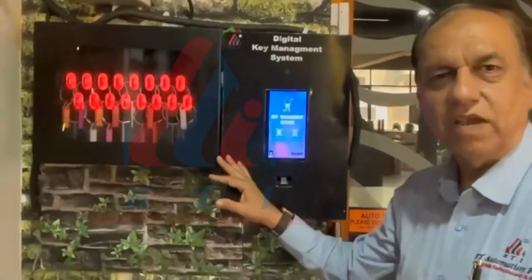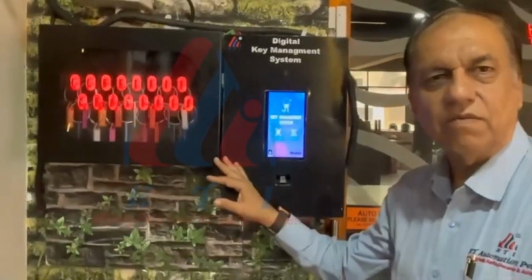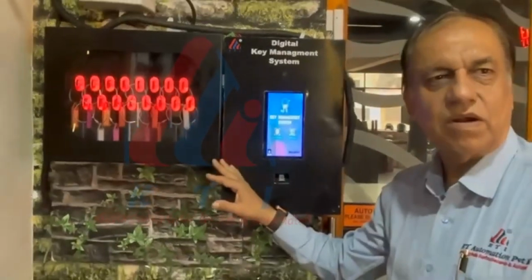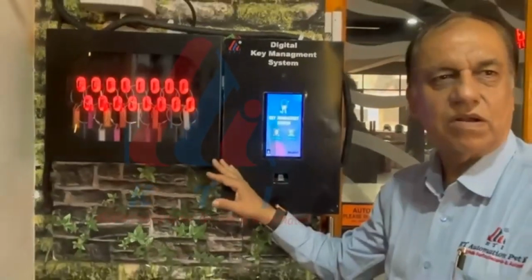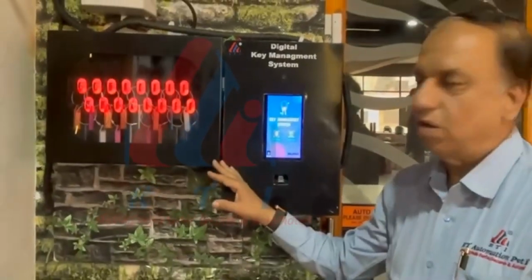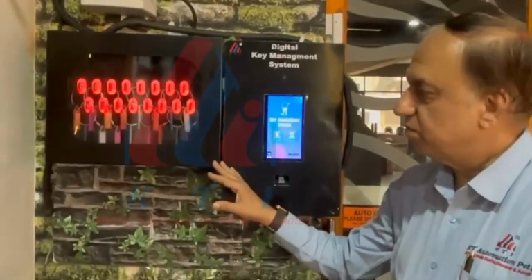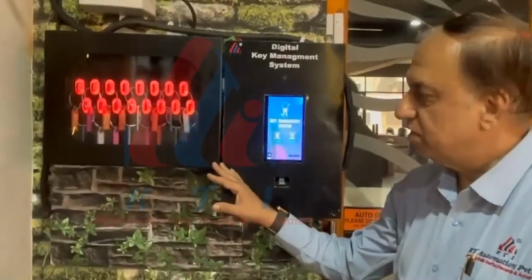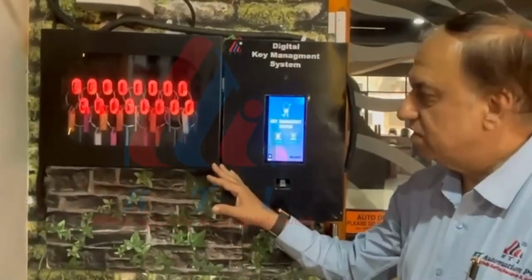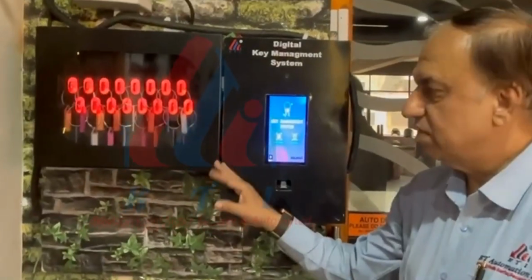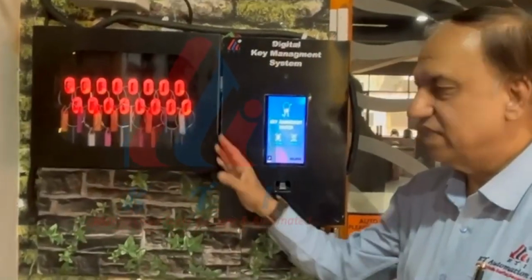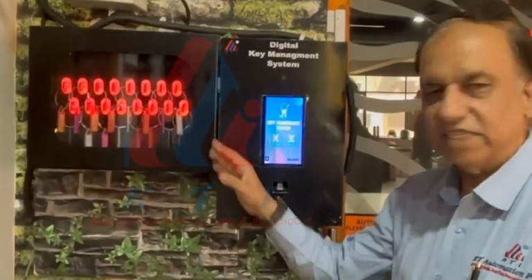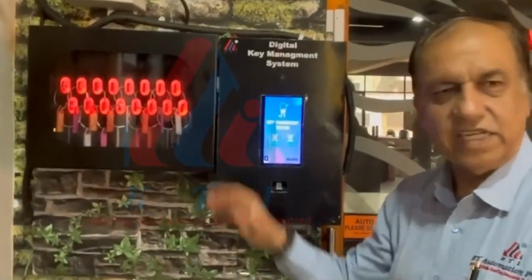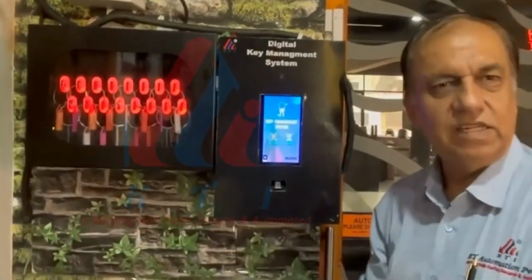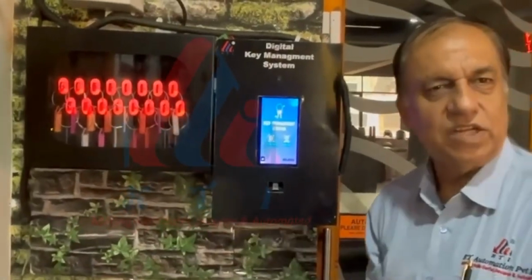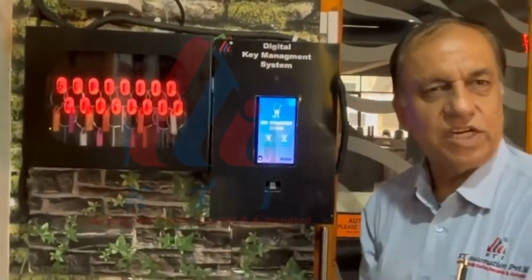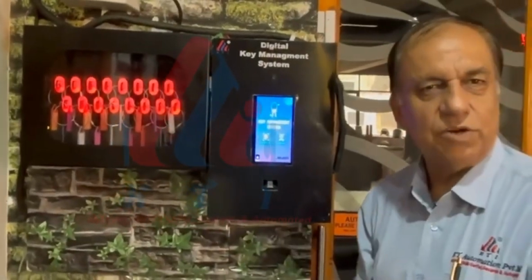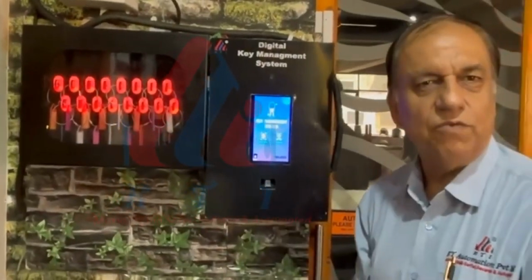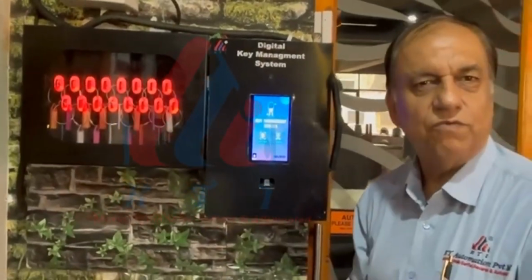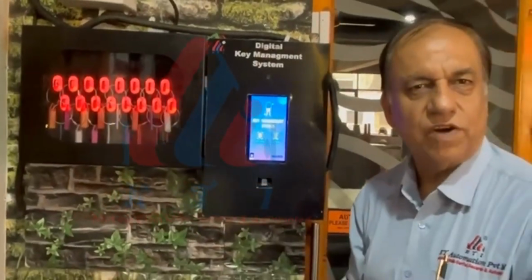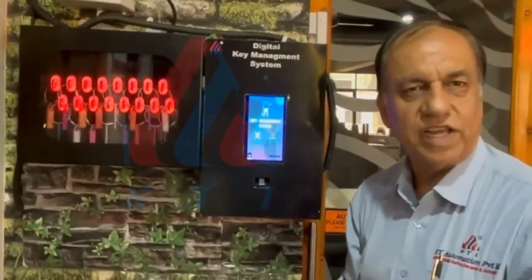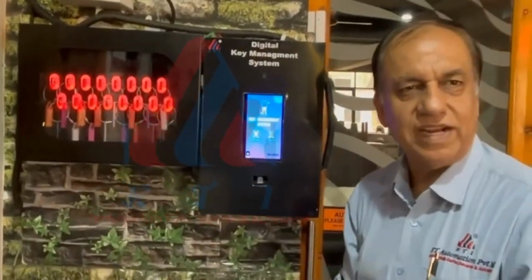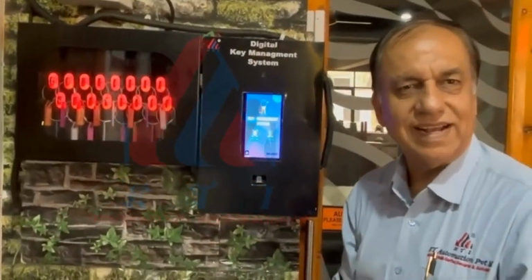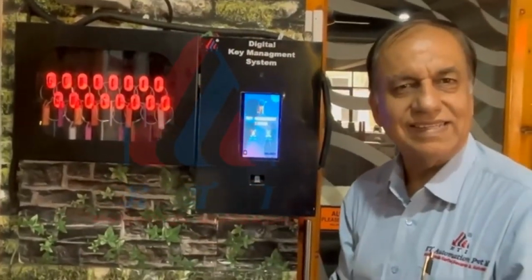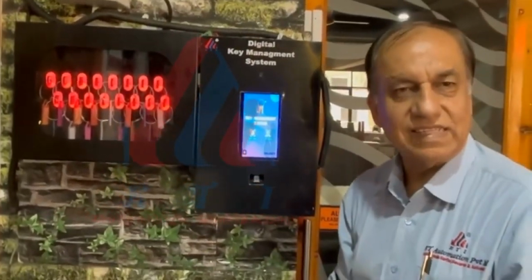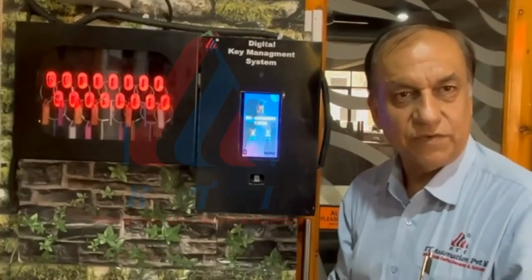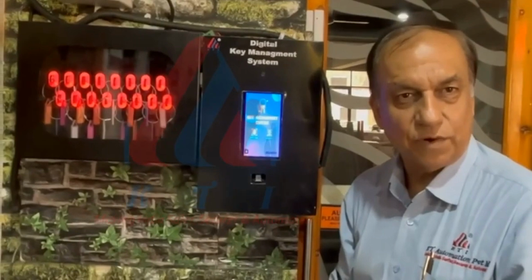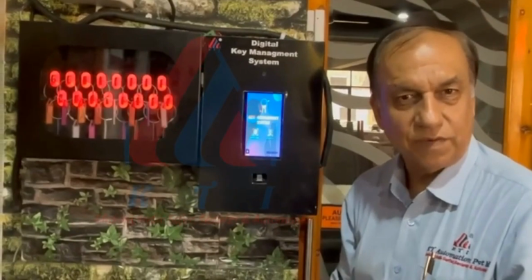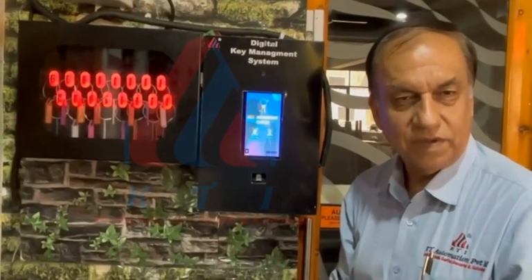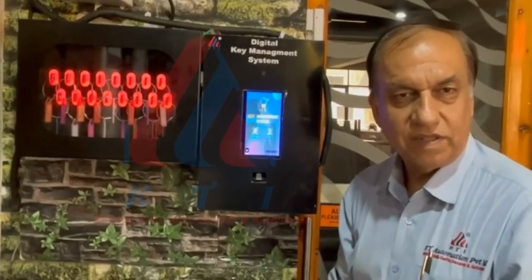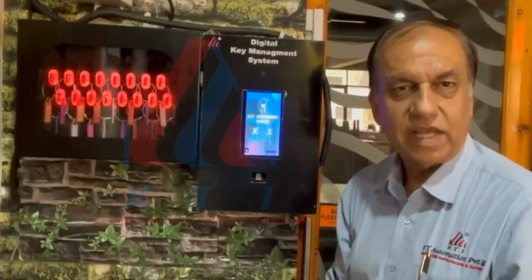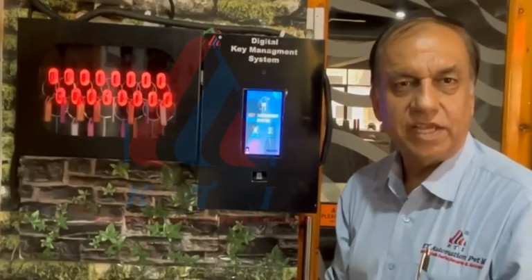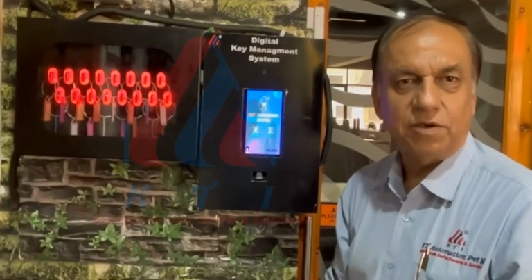We have got options of 16, 32, 48, and 64 keys. Thank you.